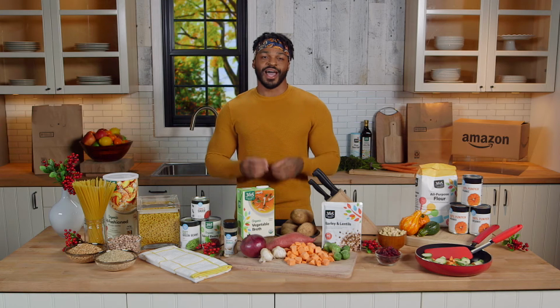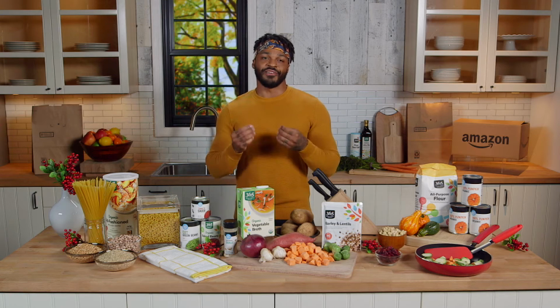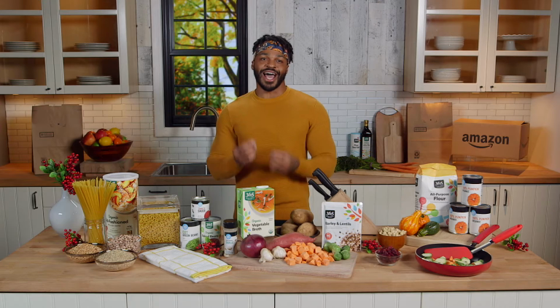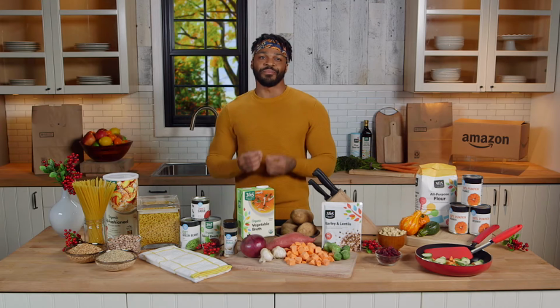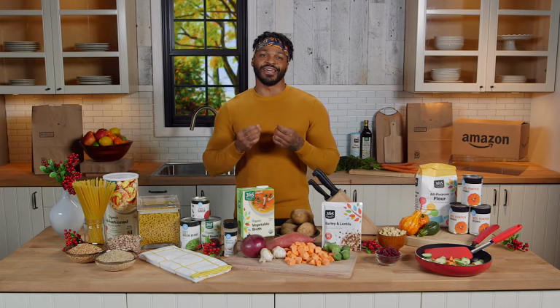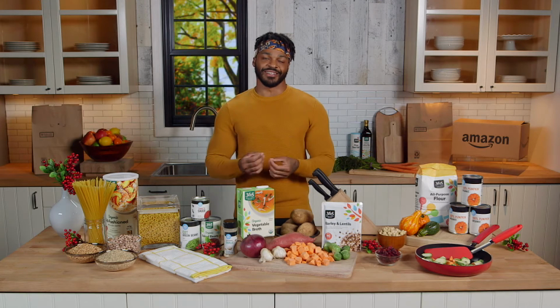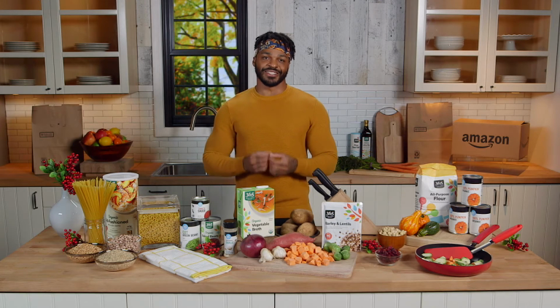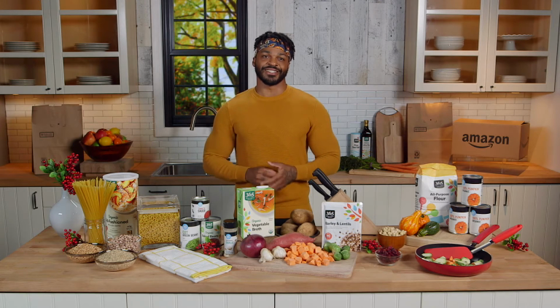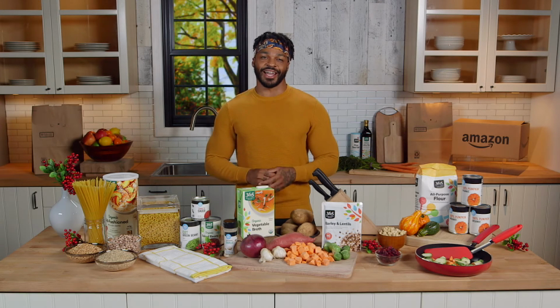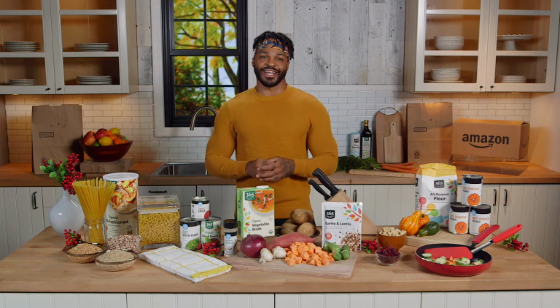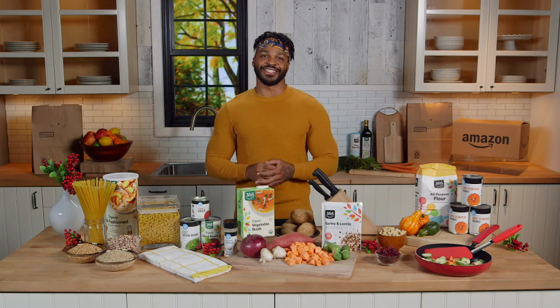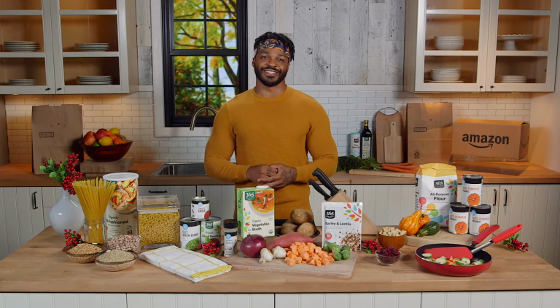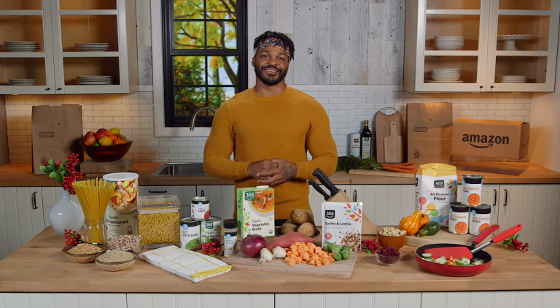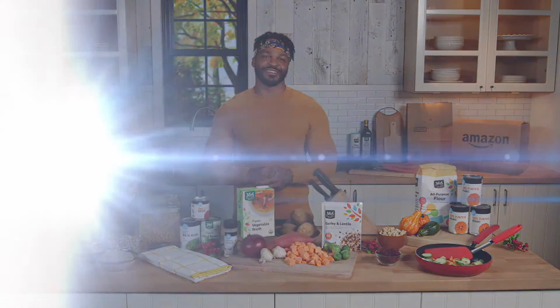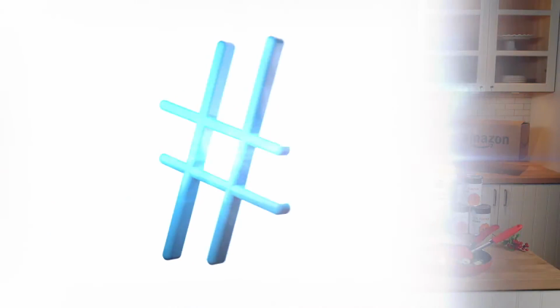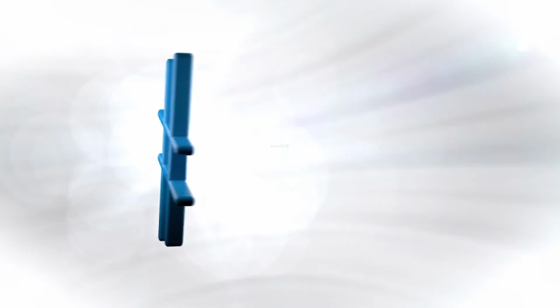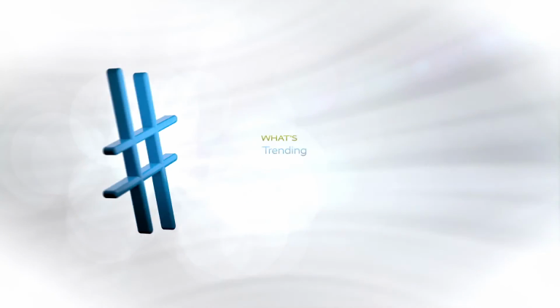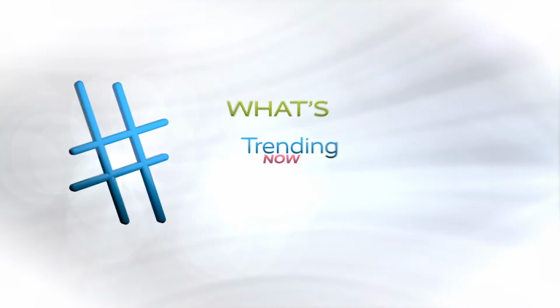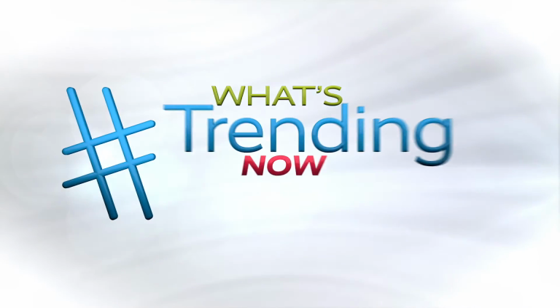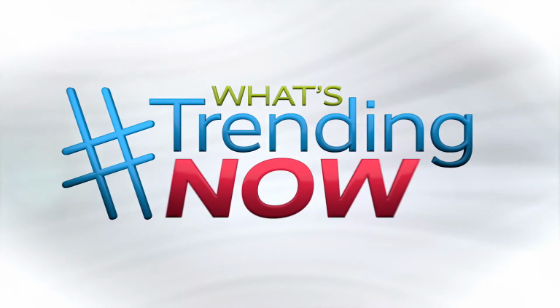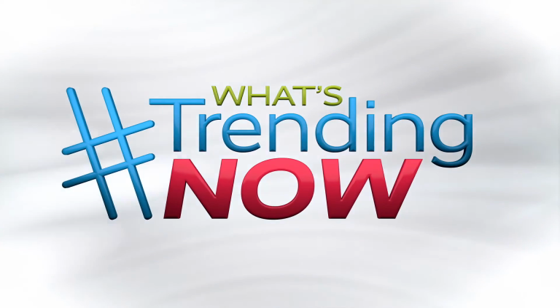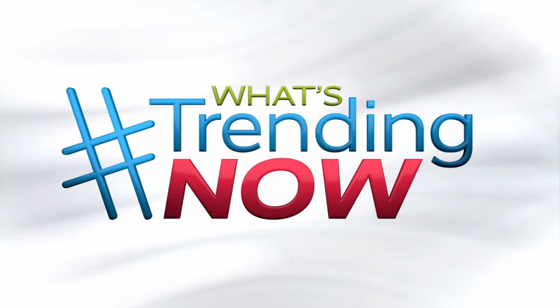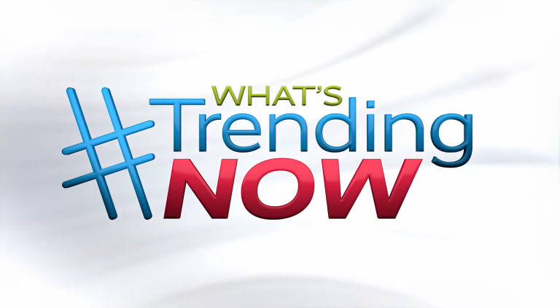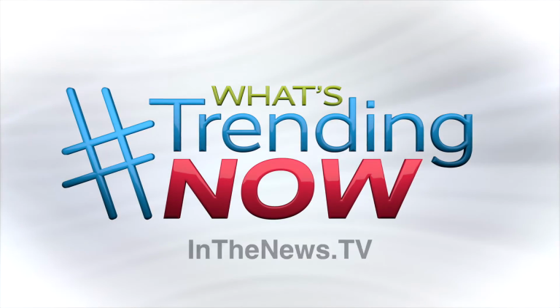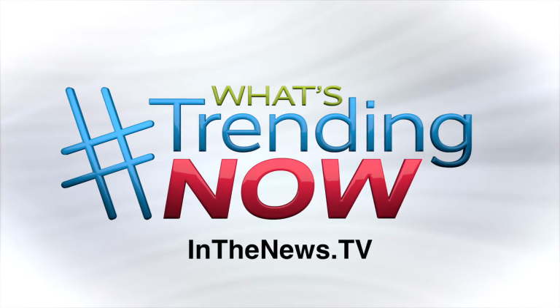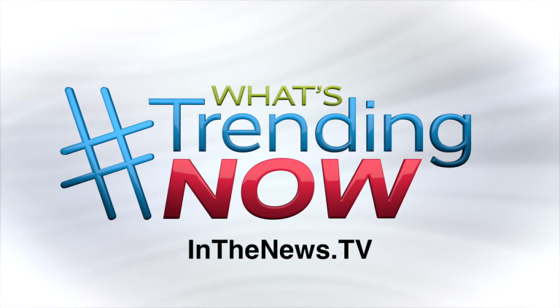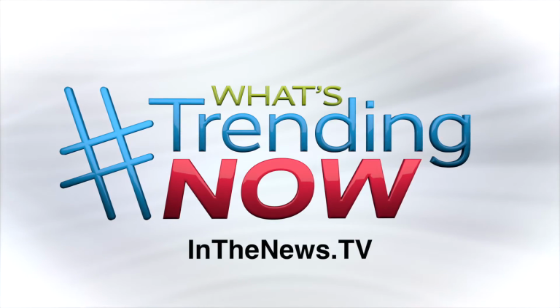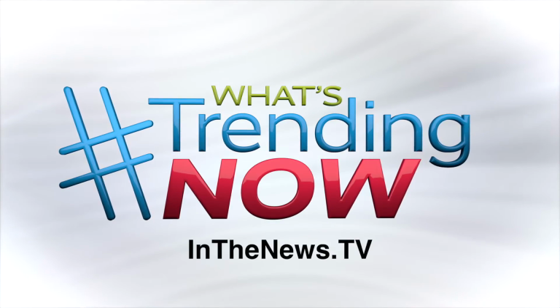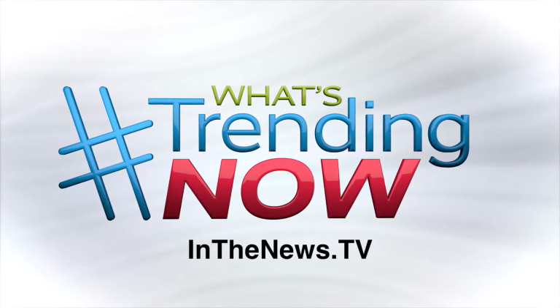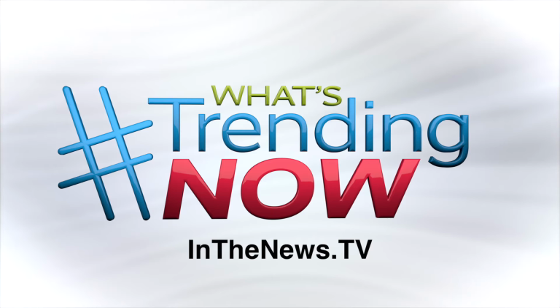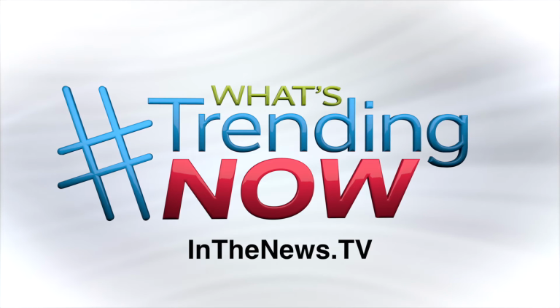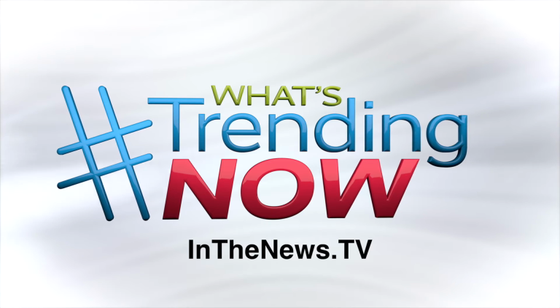Have a happy and delicious holiday season. For more what's trending now, head over to inthenews.tv.